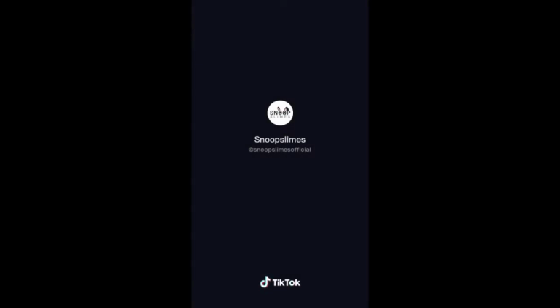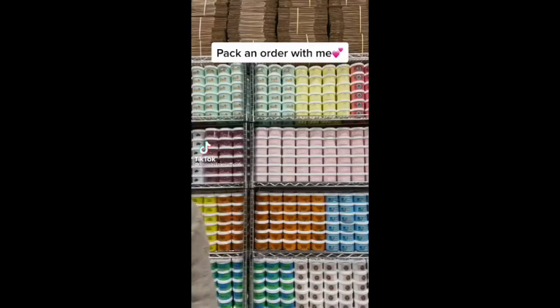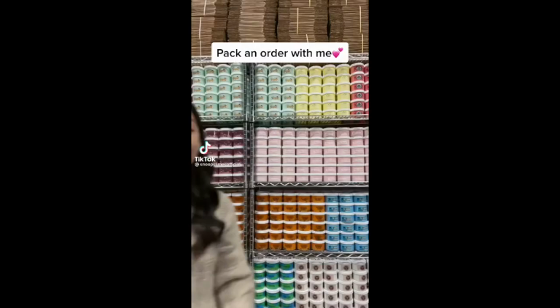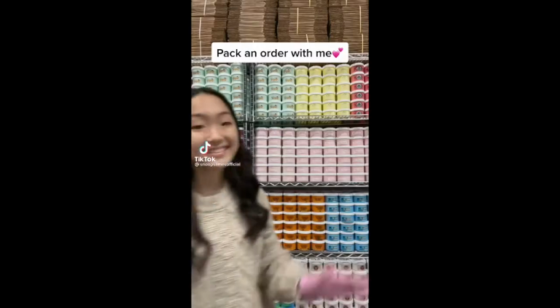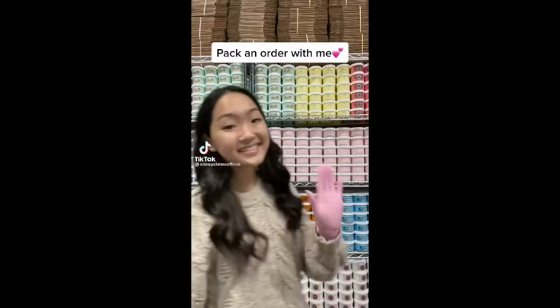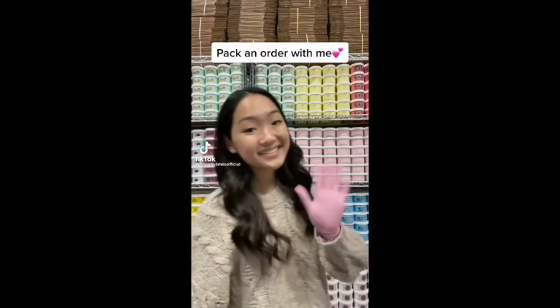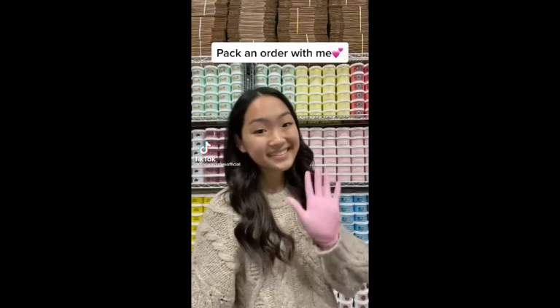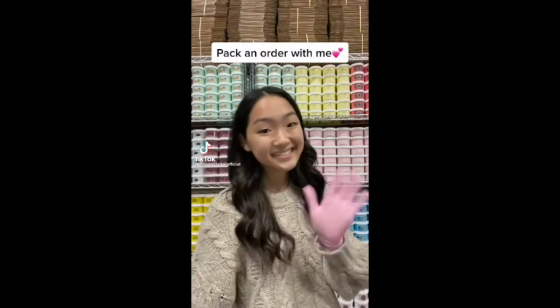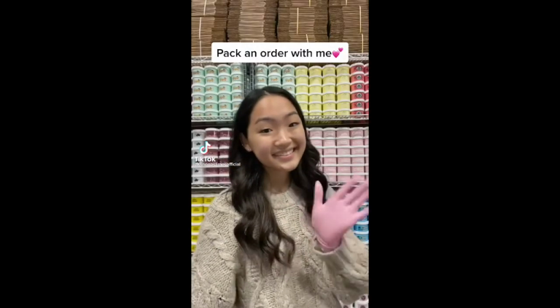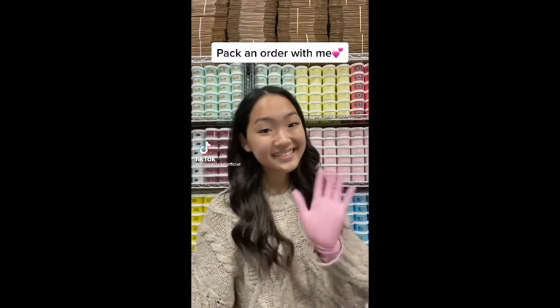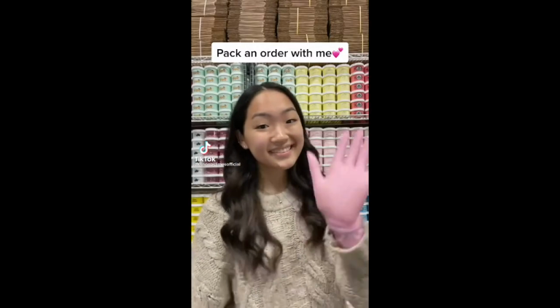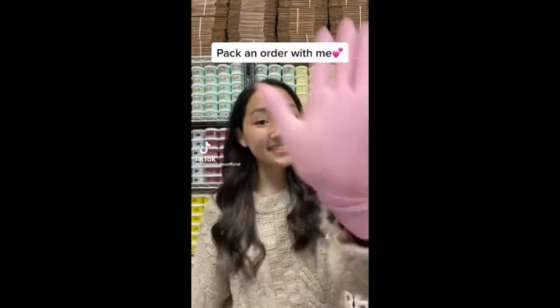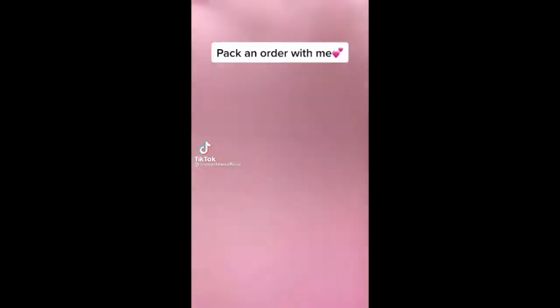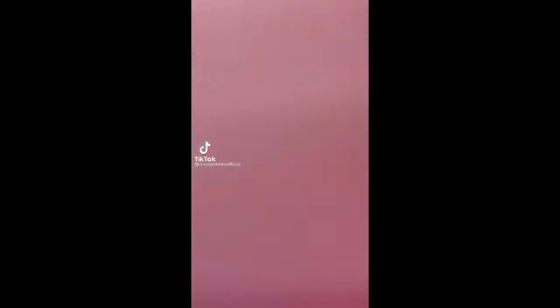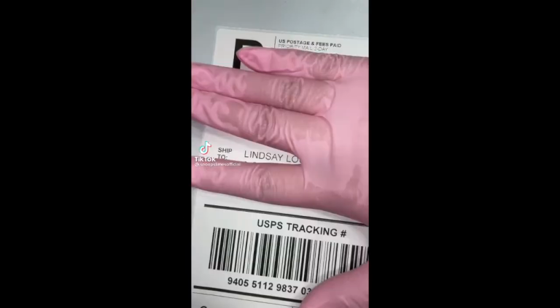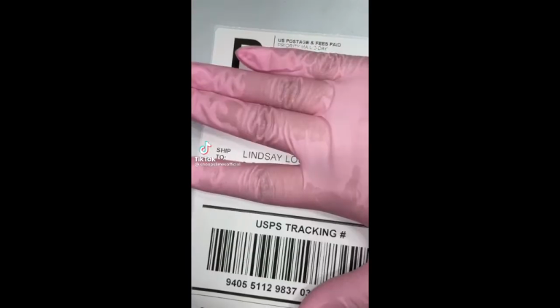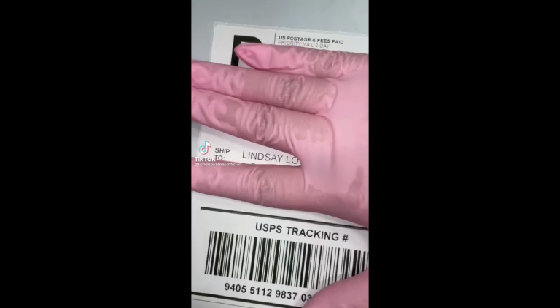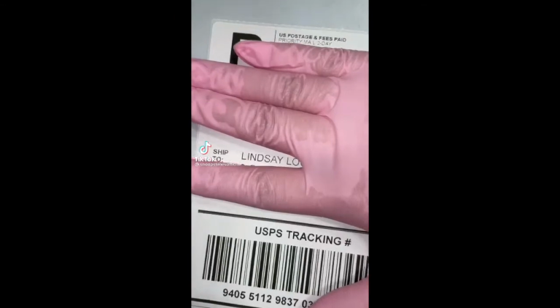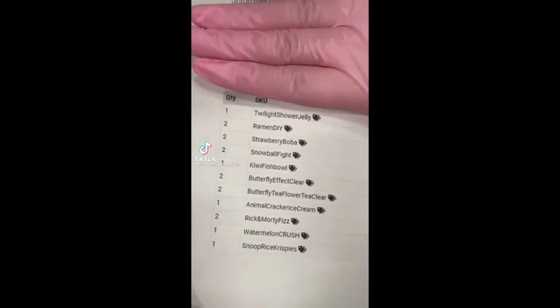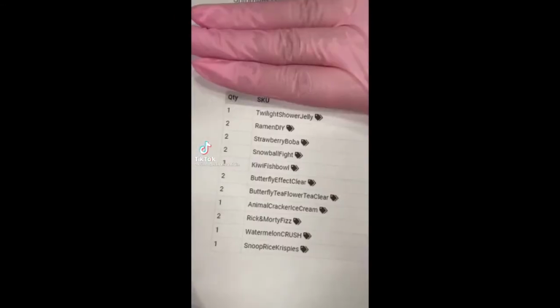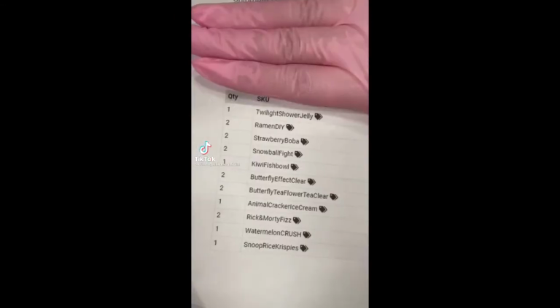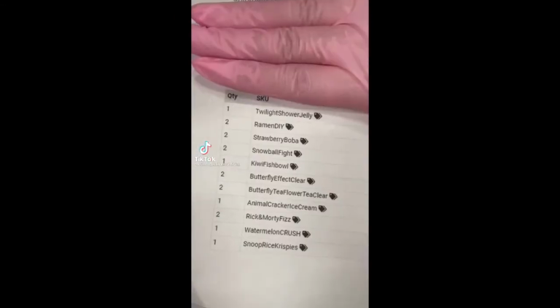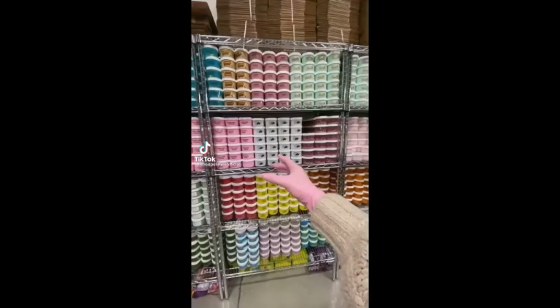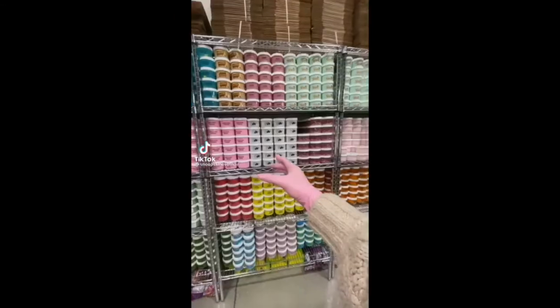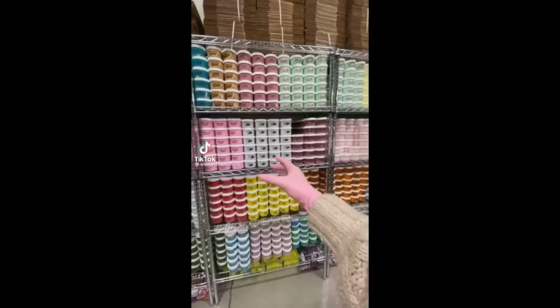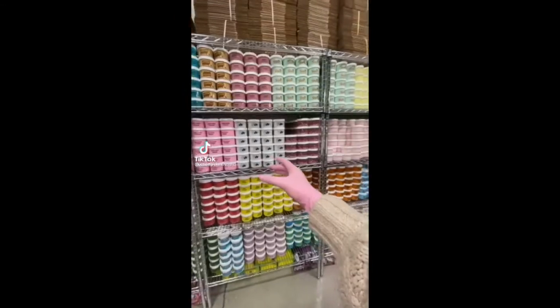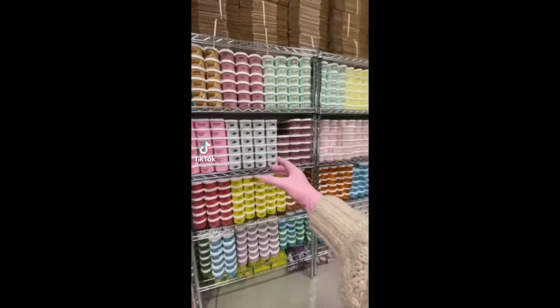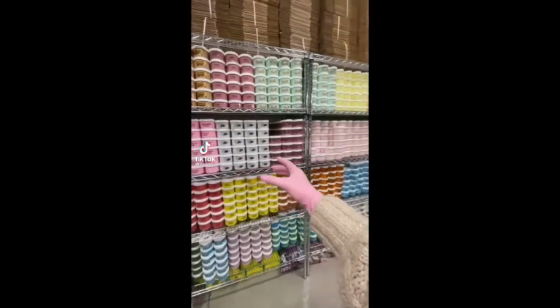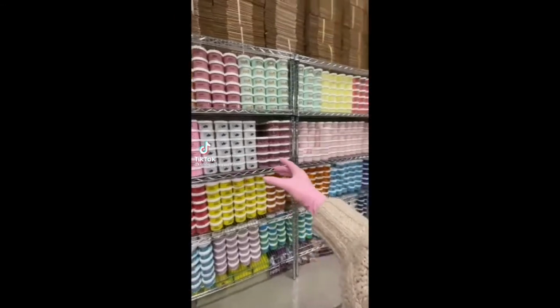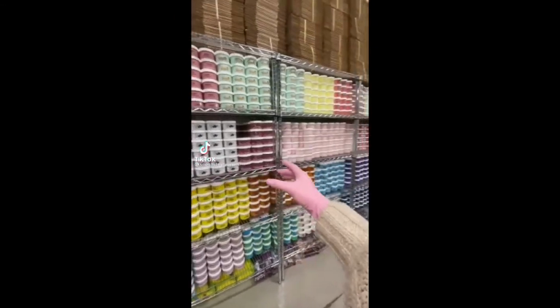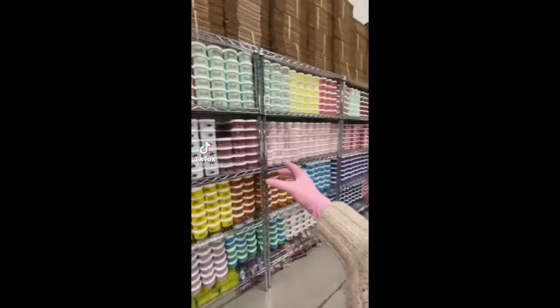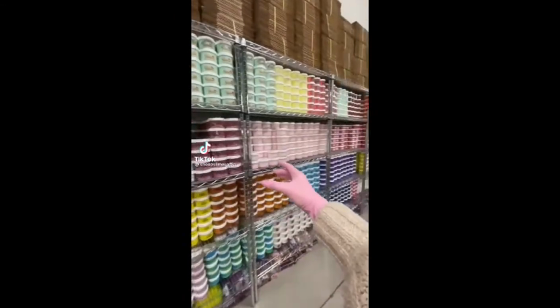Hi guys, let's package a slime order together. This order is for Lindsay from California, and she ordered 17 slimes in total.